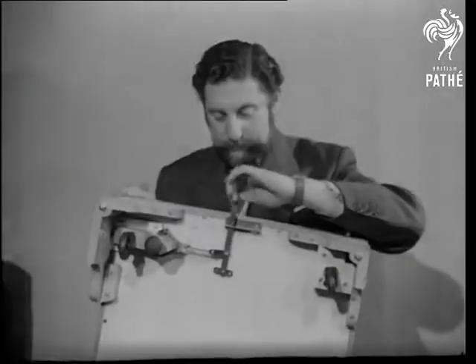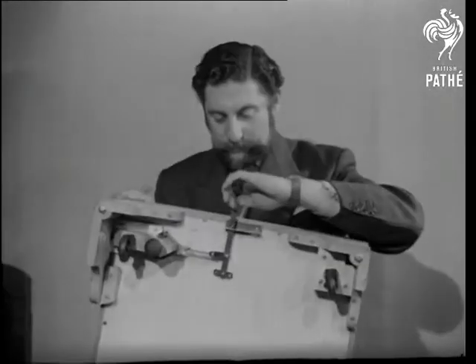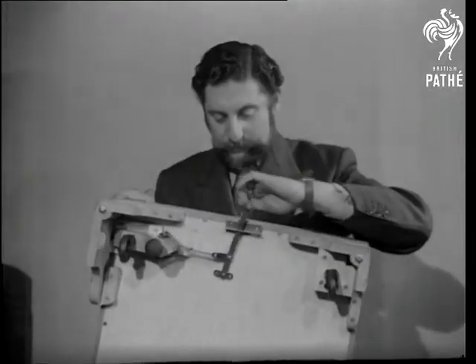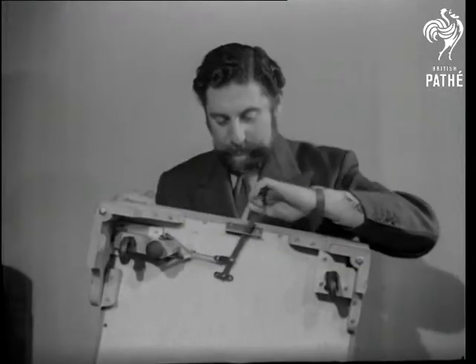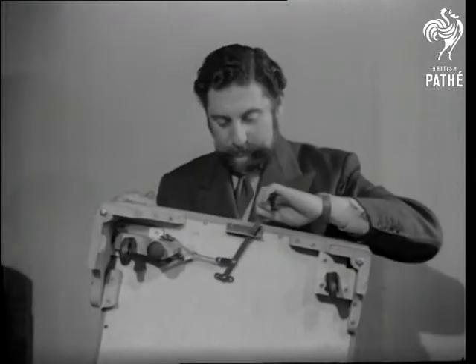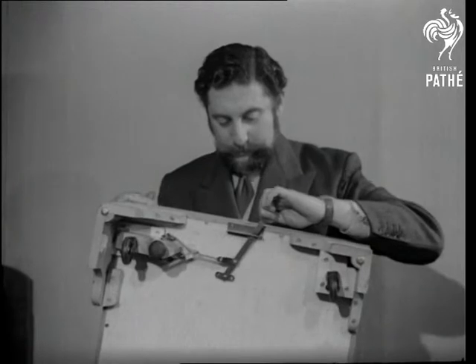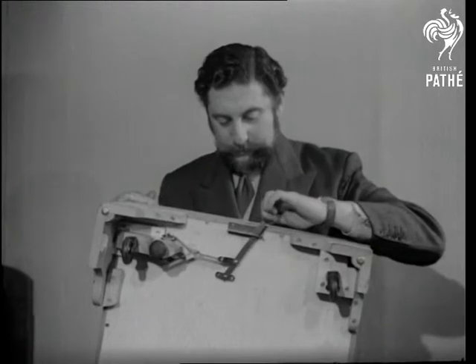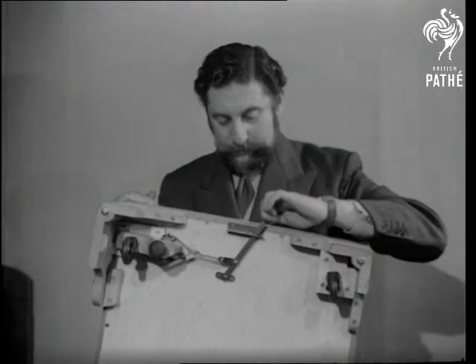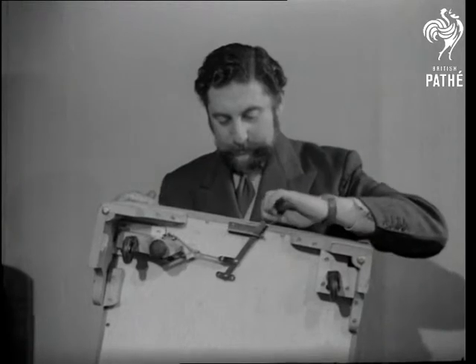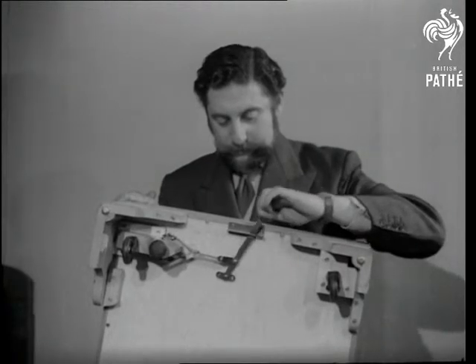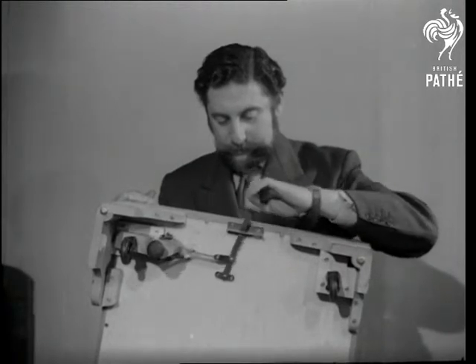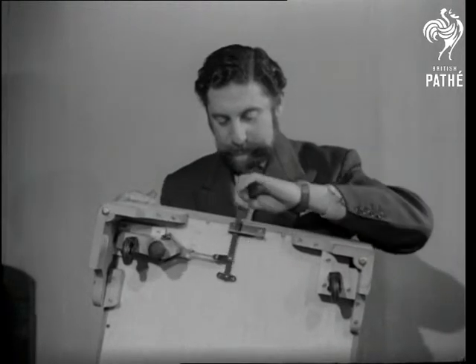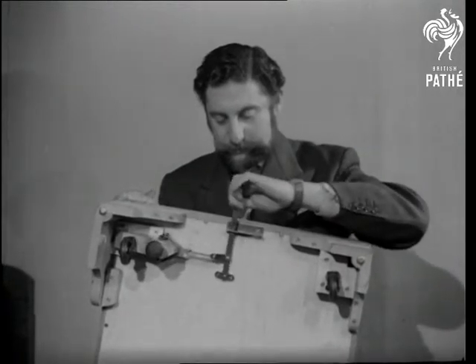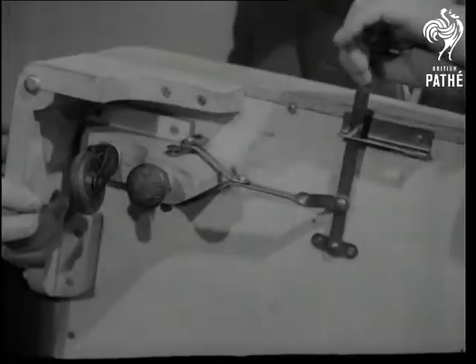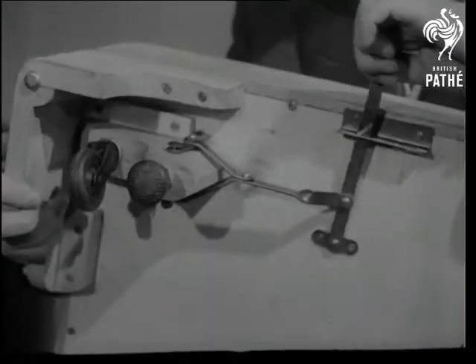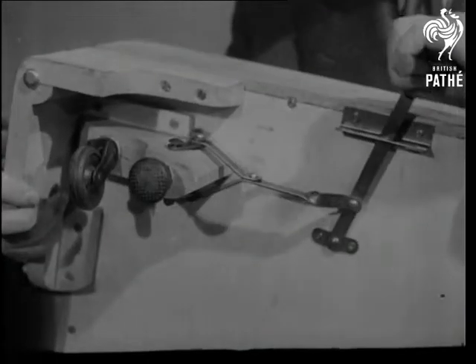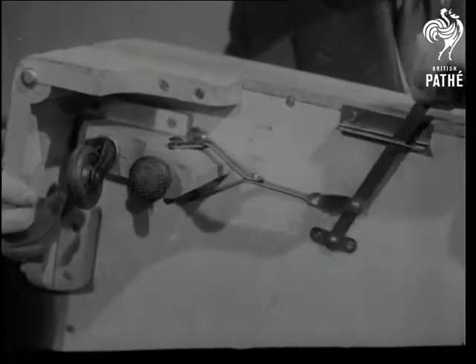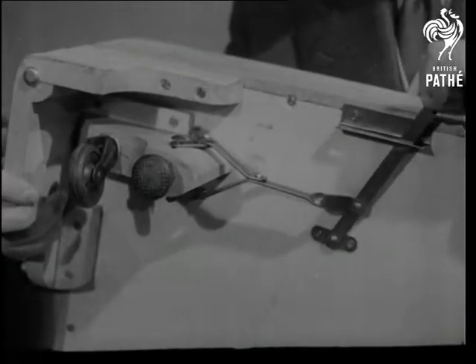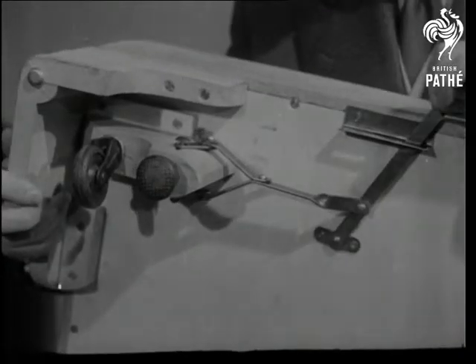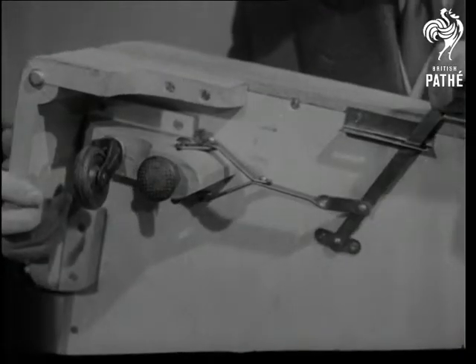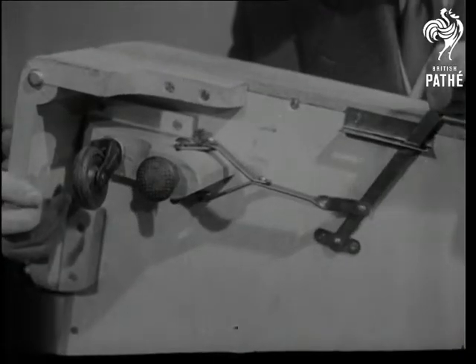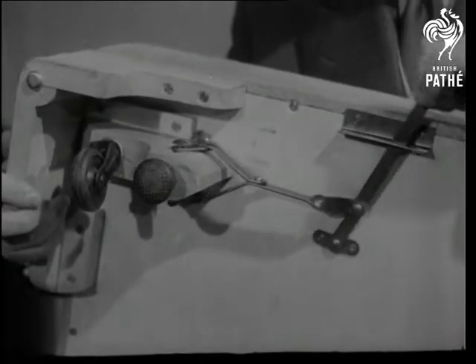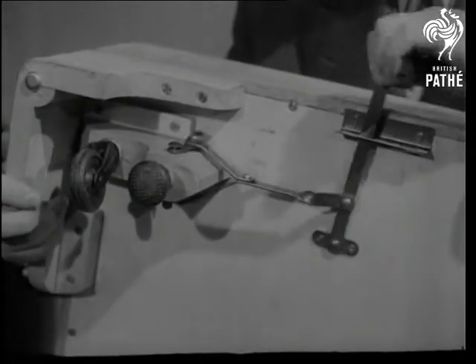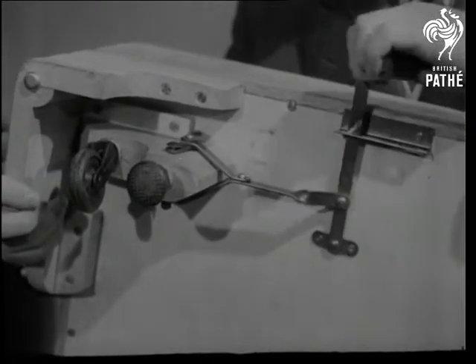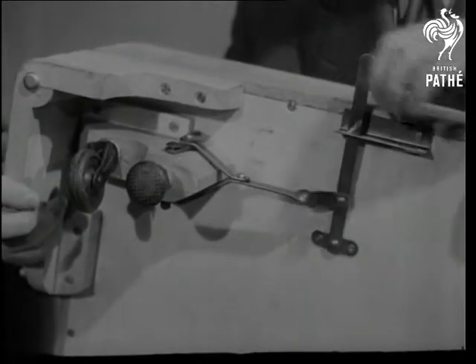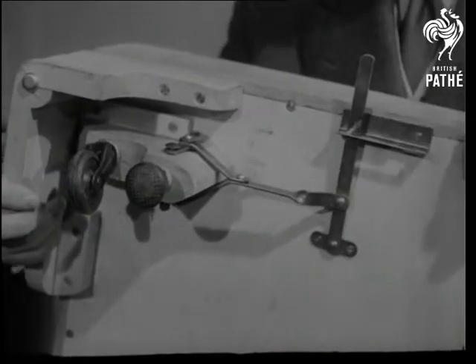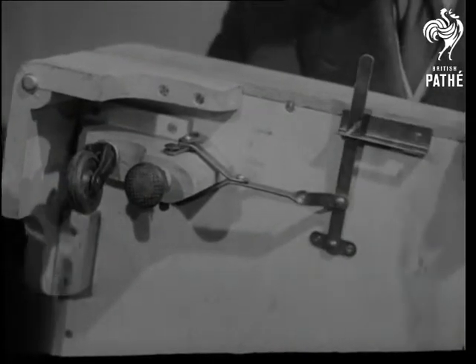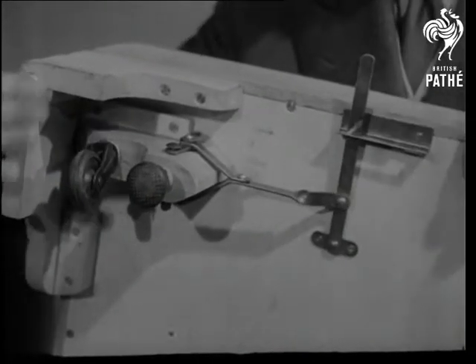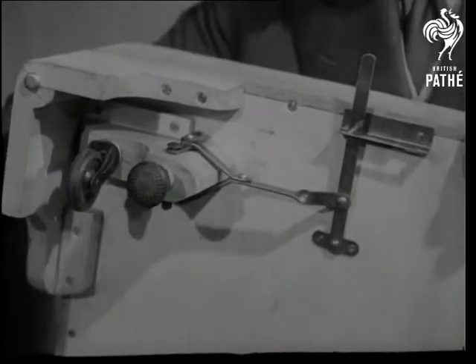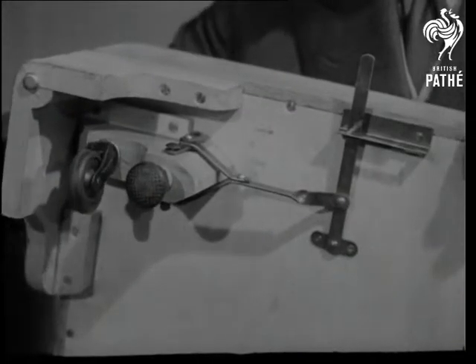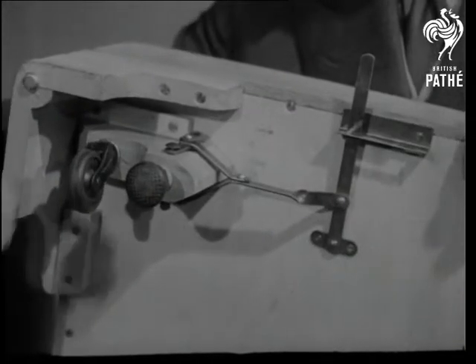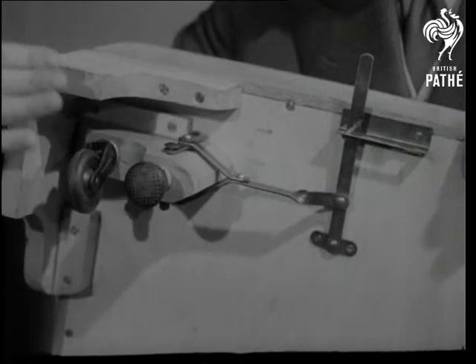The inventor got his beard cut during the early trials, but wait until it wants spring cleaning — then you can play with the wheels.